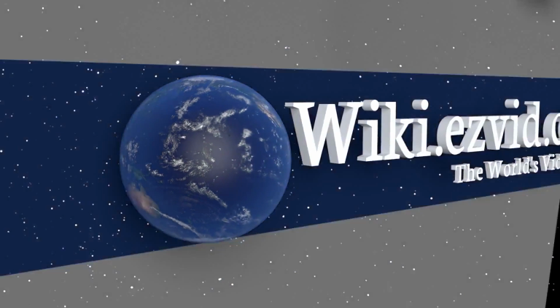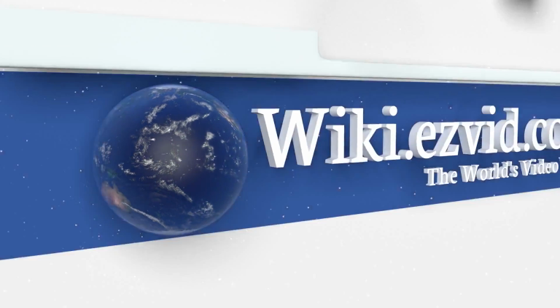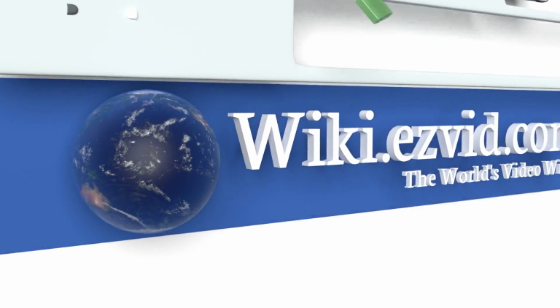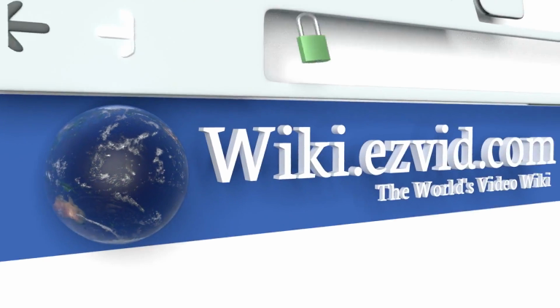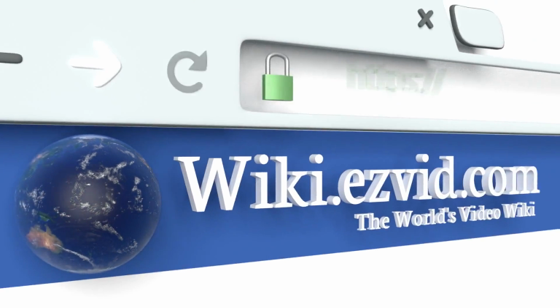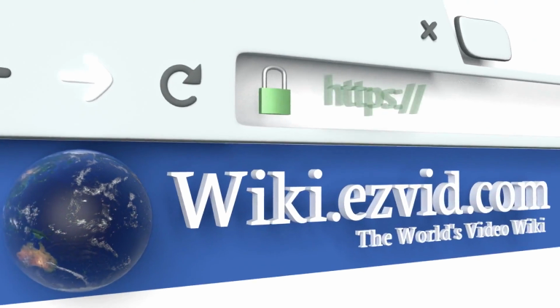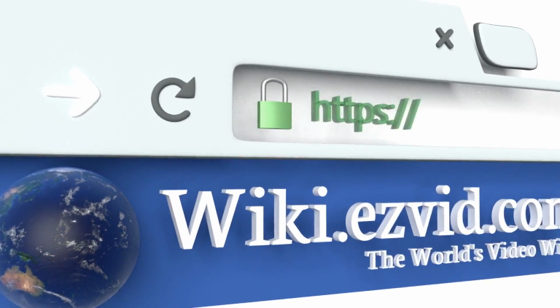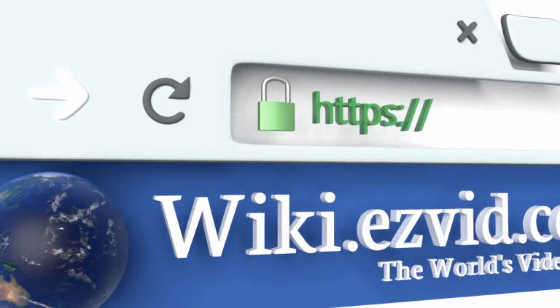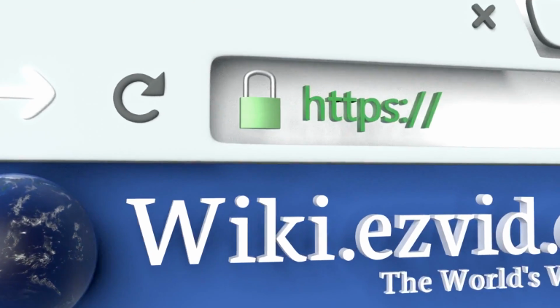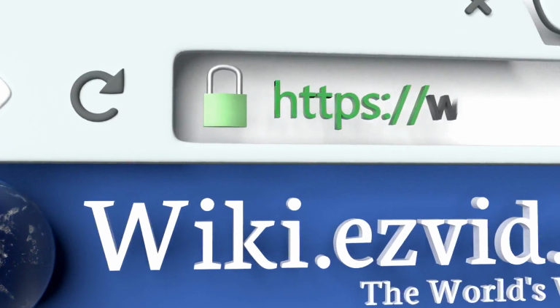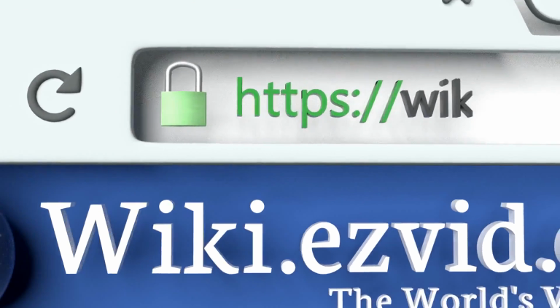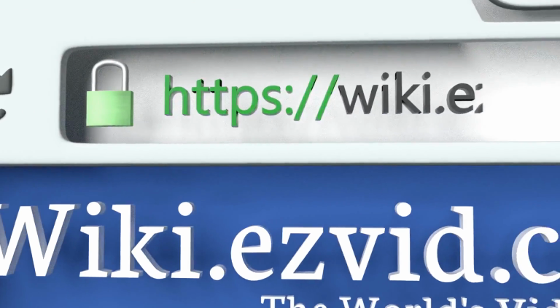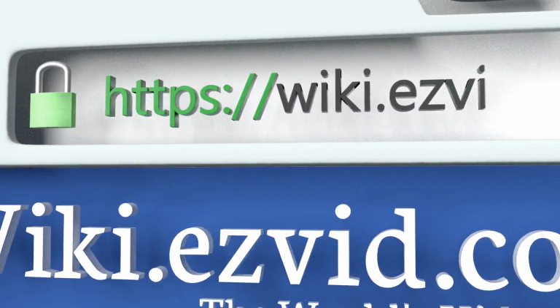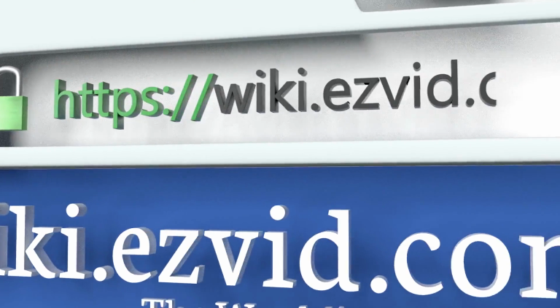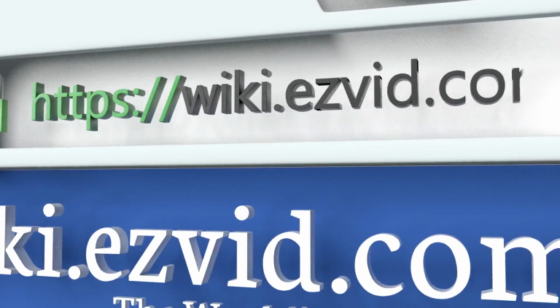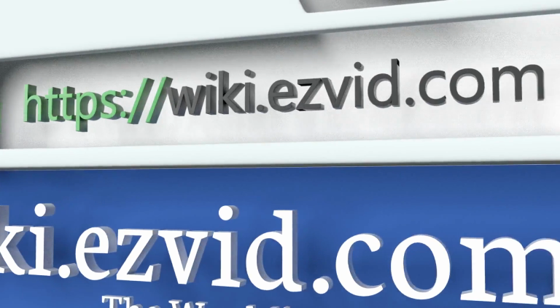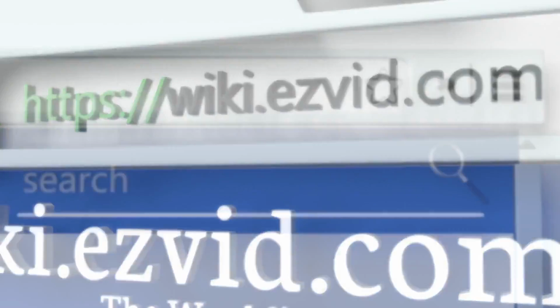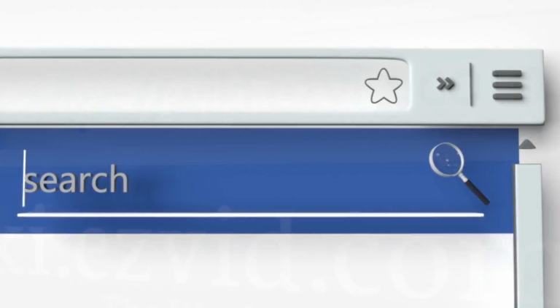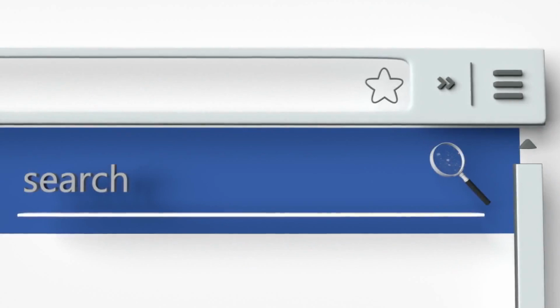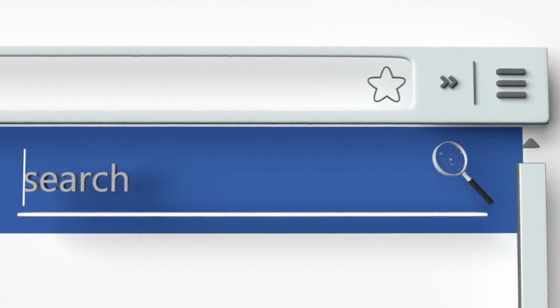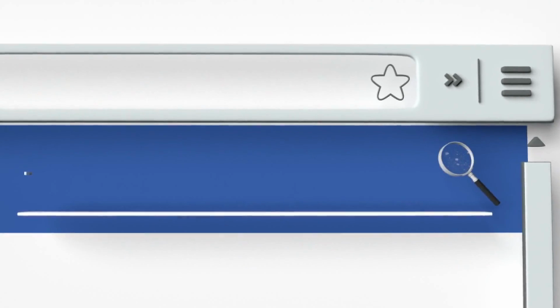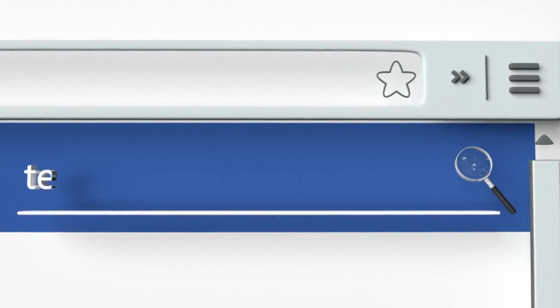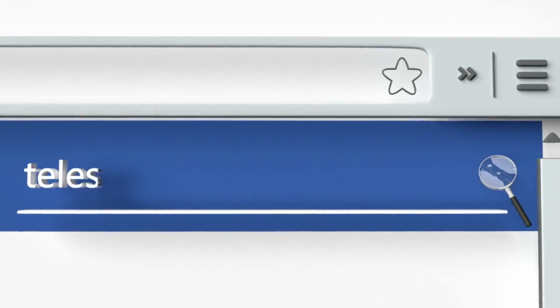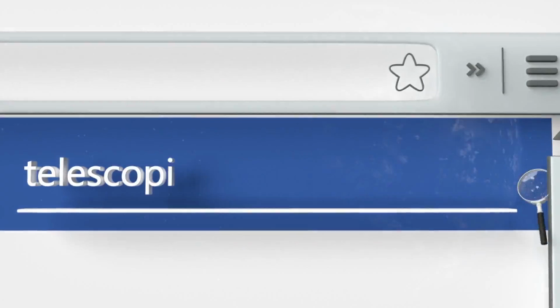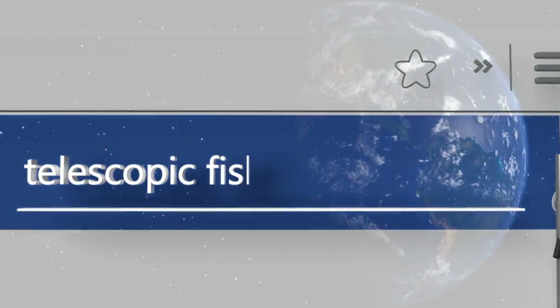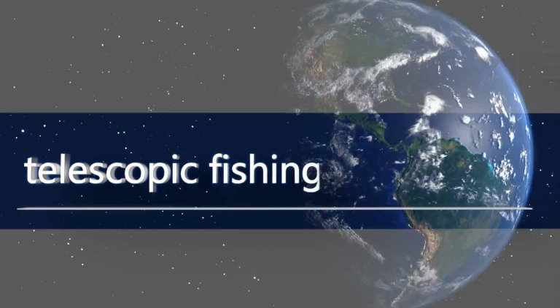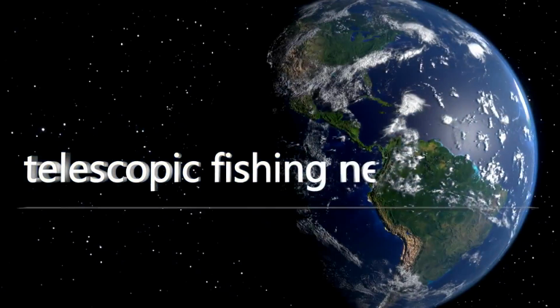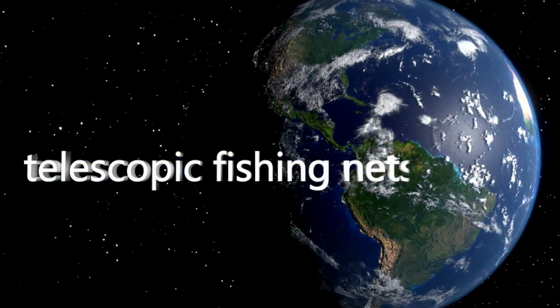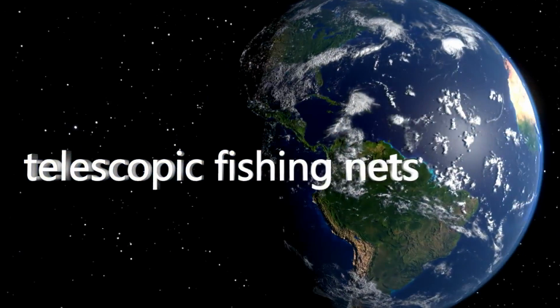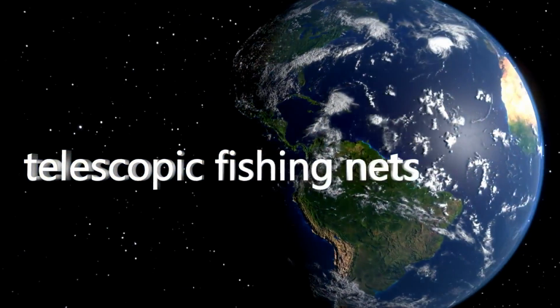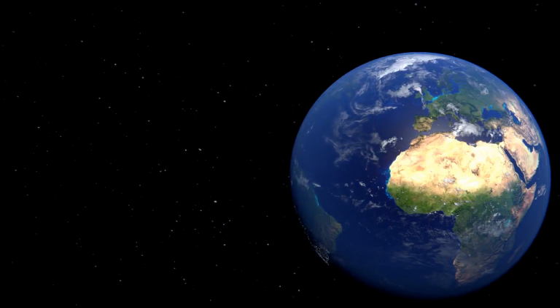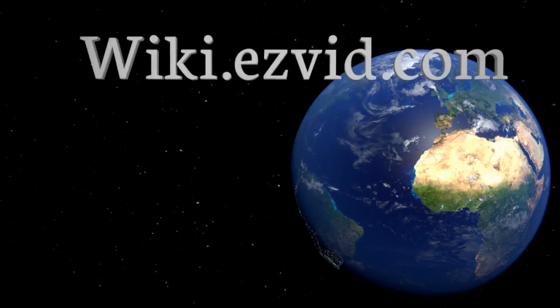To see all of our choices, go to wiki.easyvid.com and search for telescopic fishing nets, or click beneath this video.